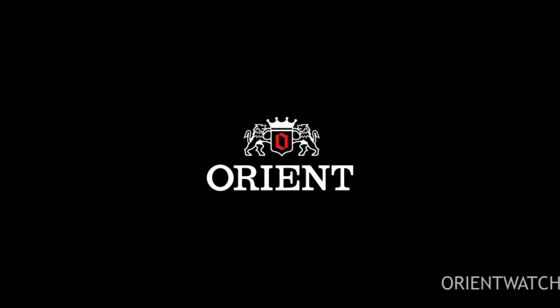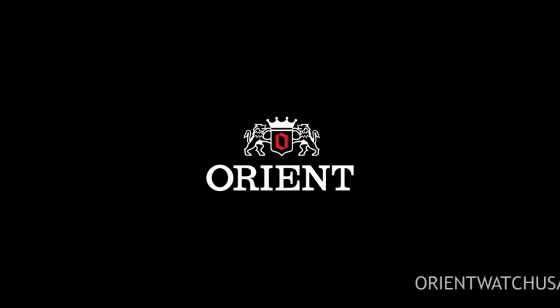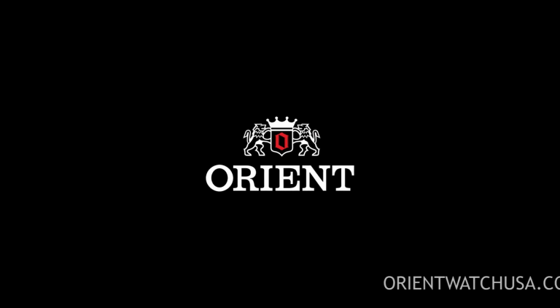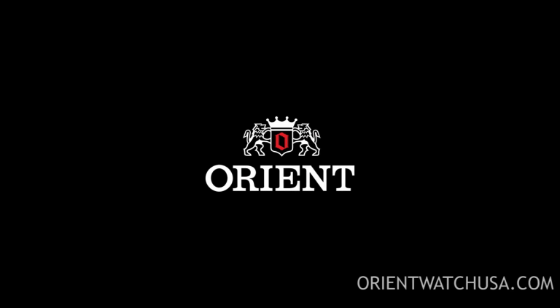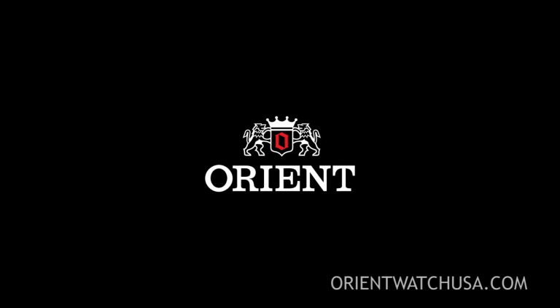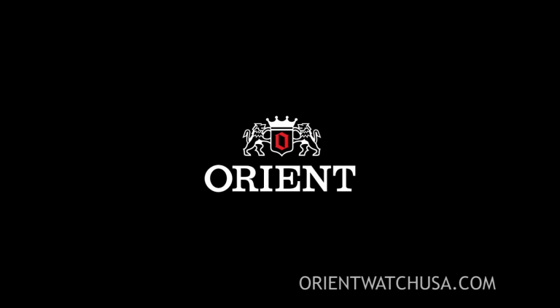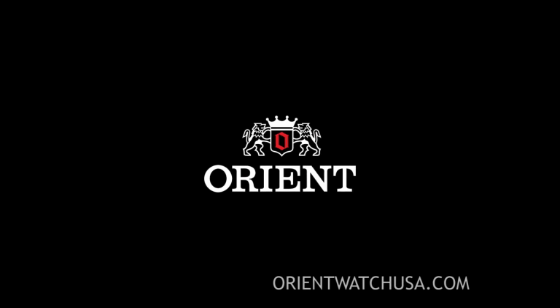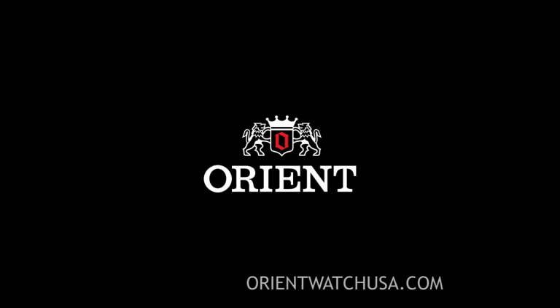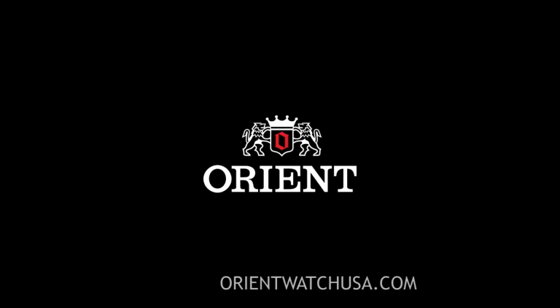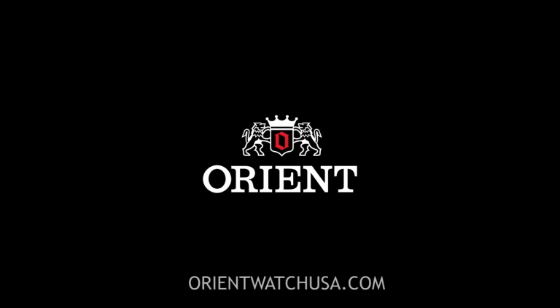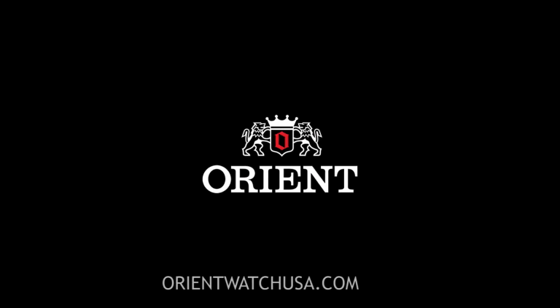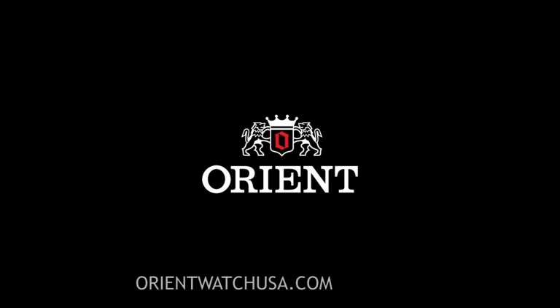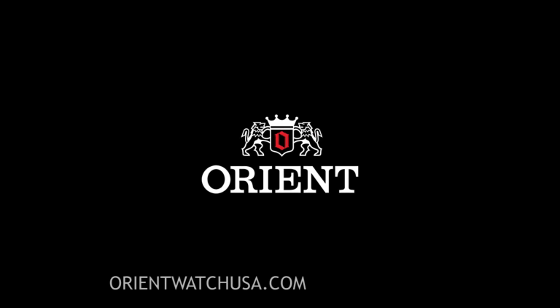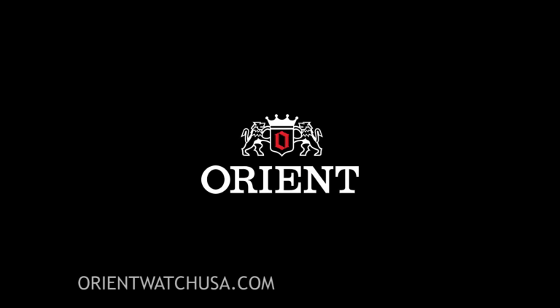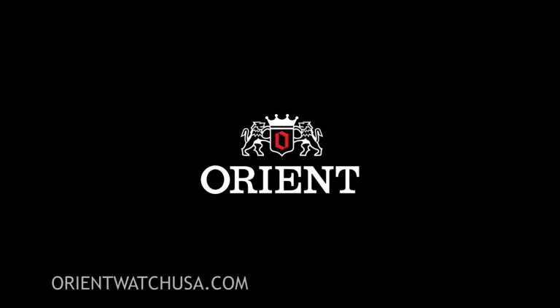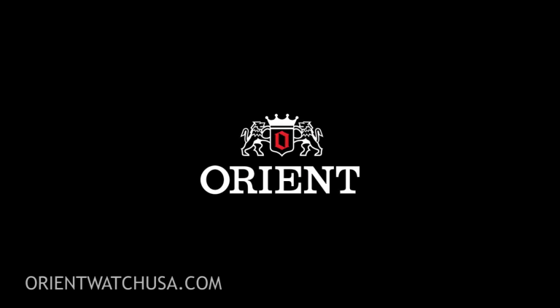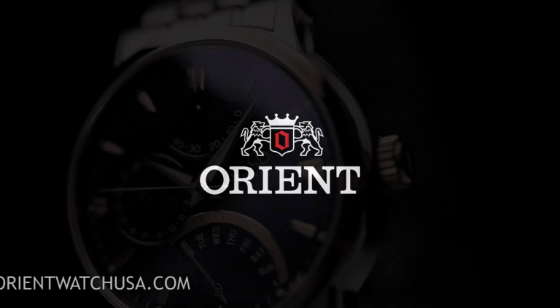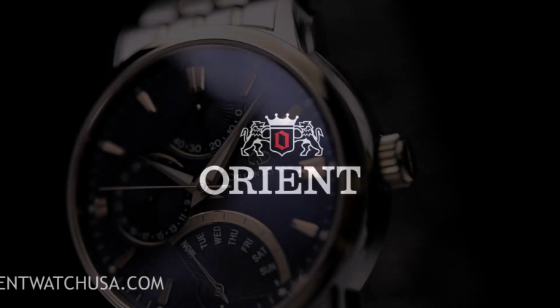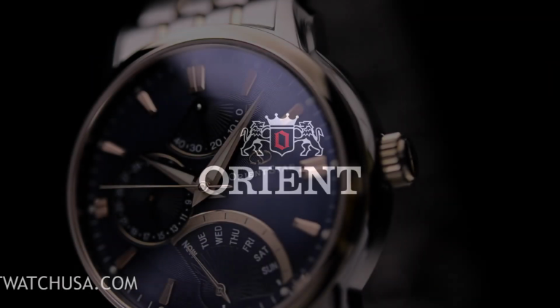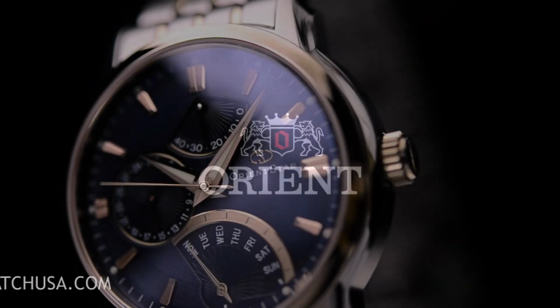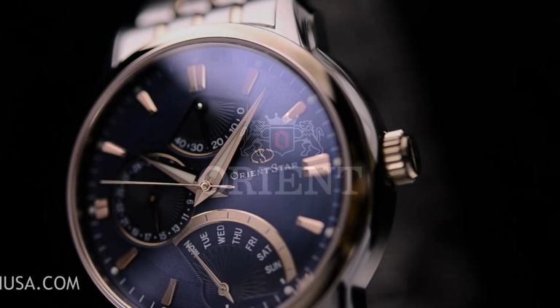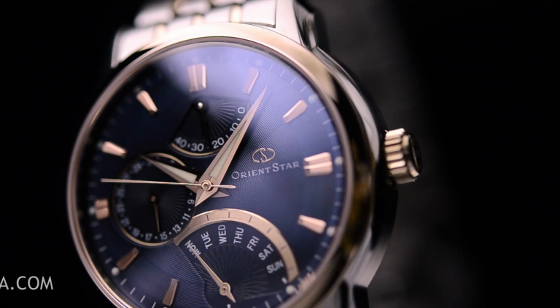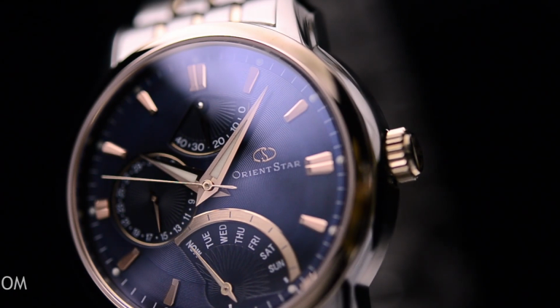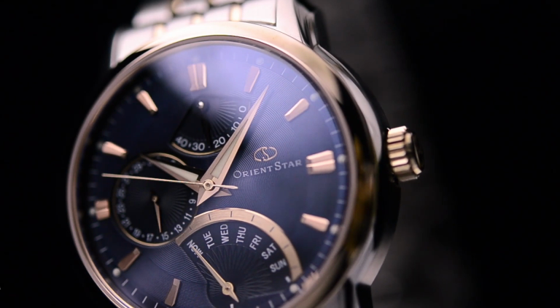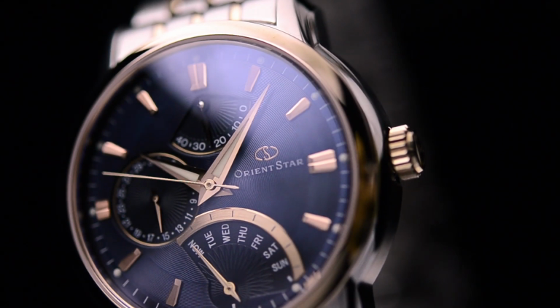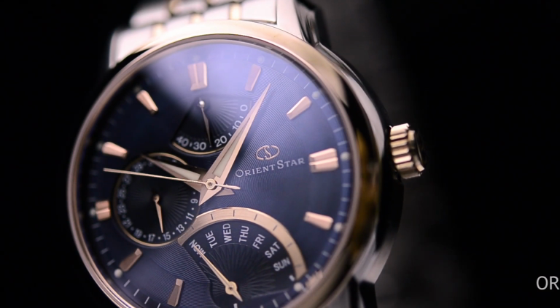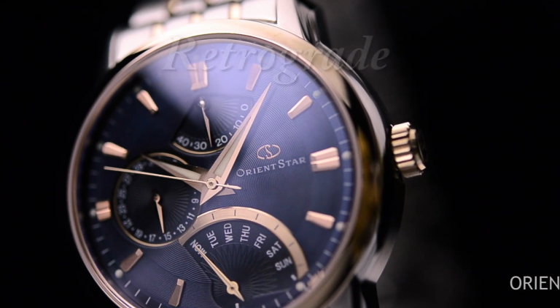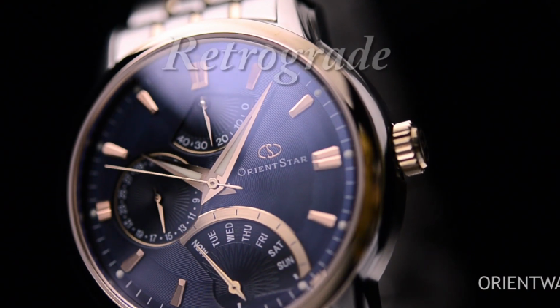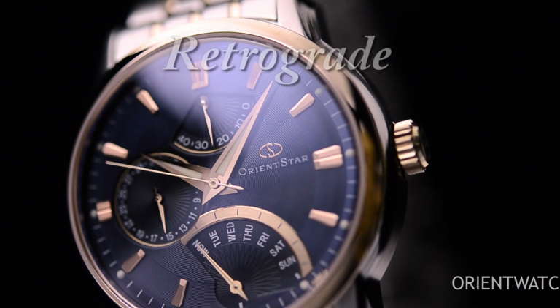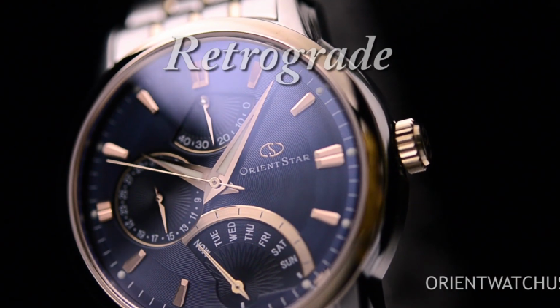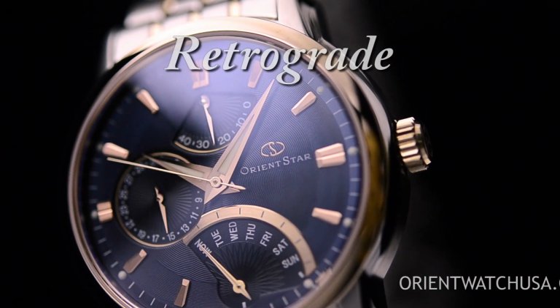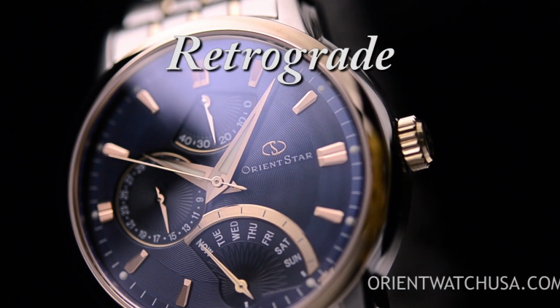Hey folks, this is Mark with OrientWatchUSA.com and today we have the two-tone retrograde.